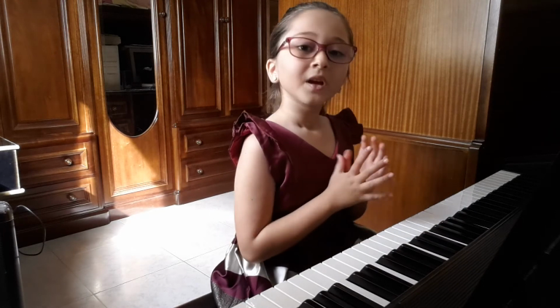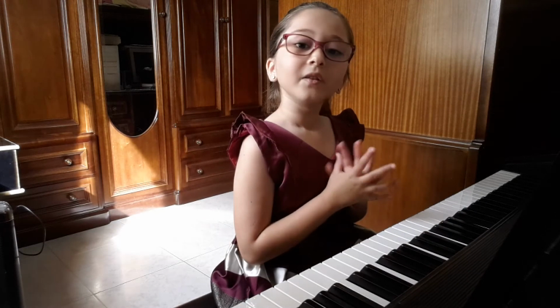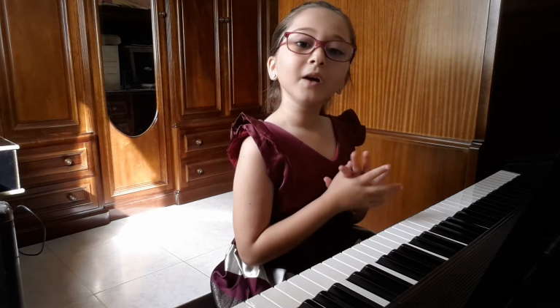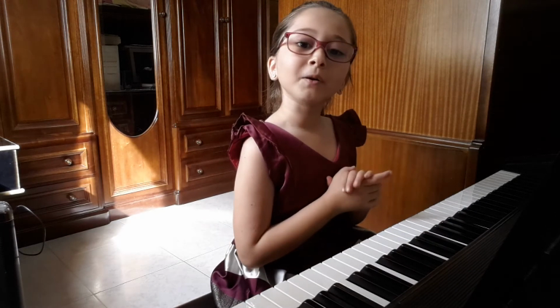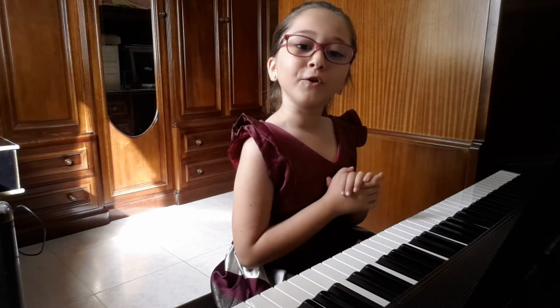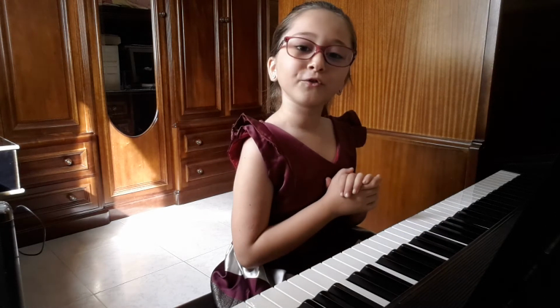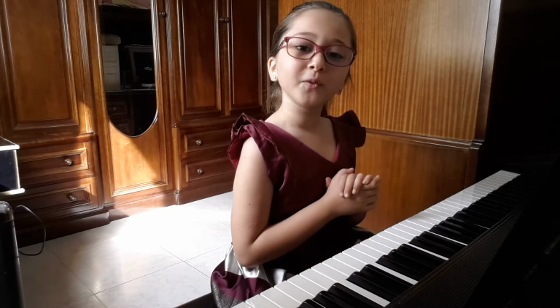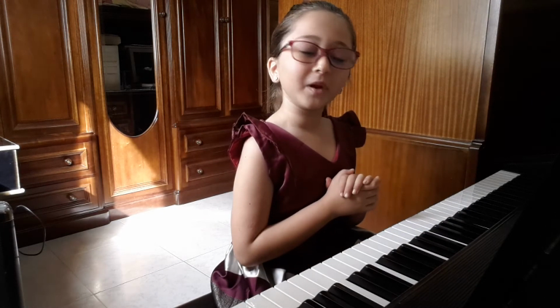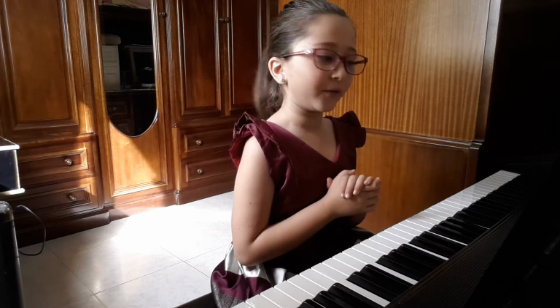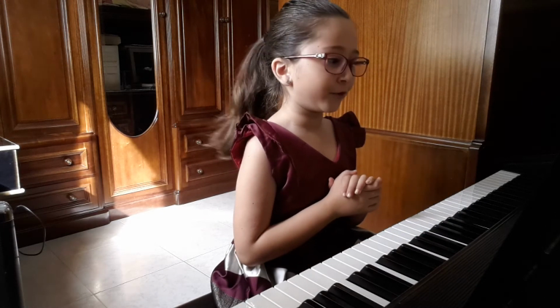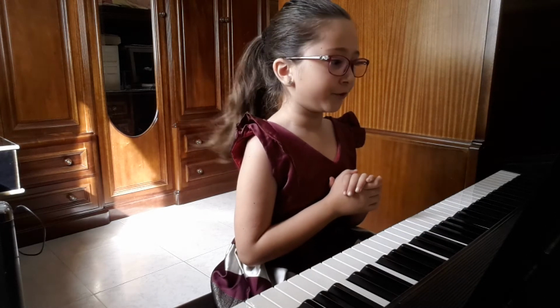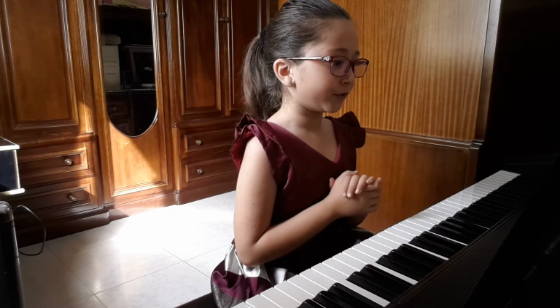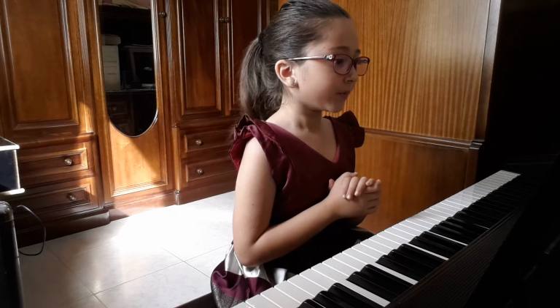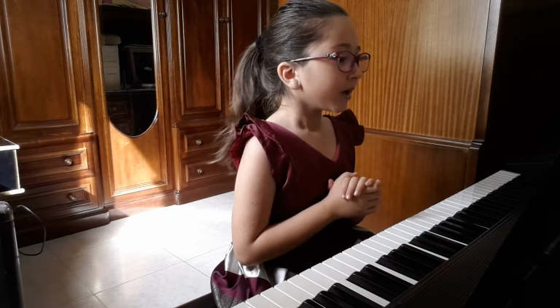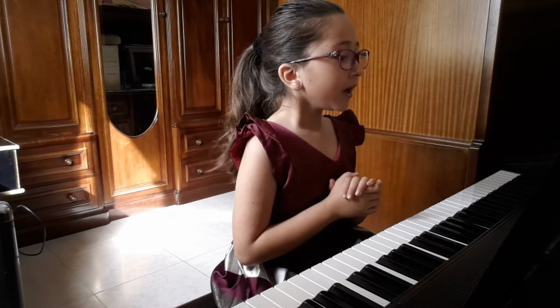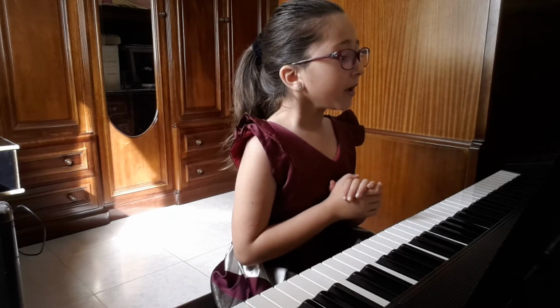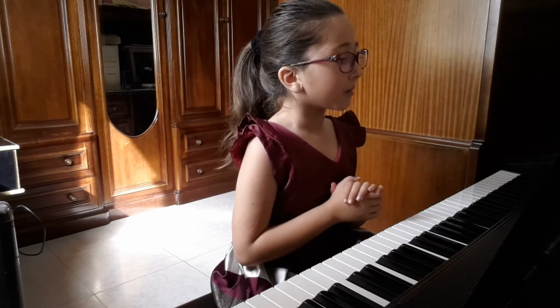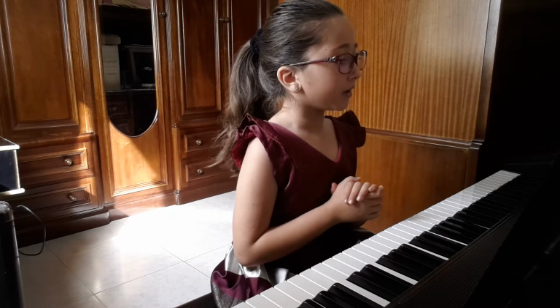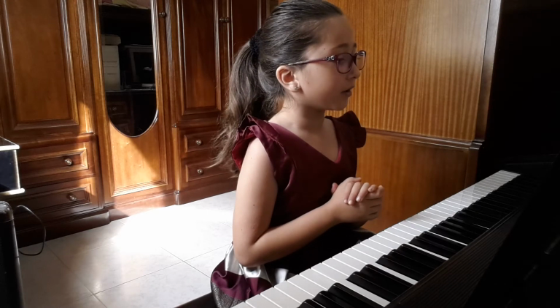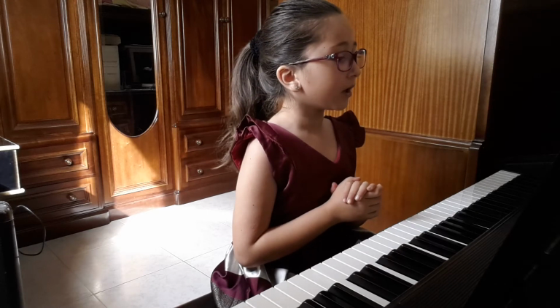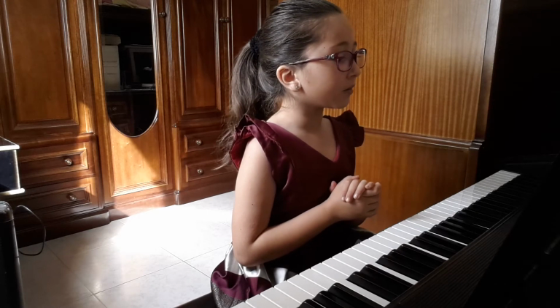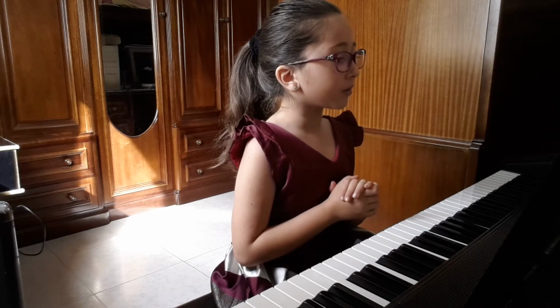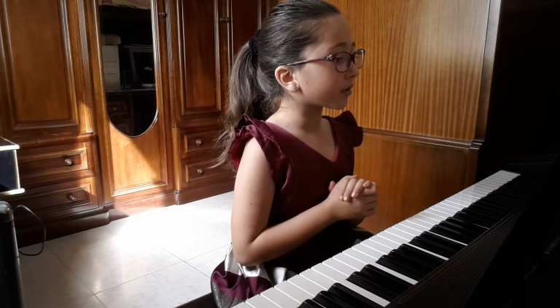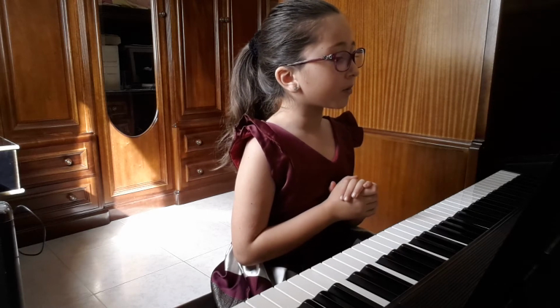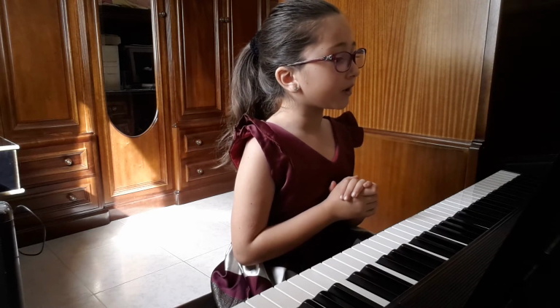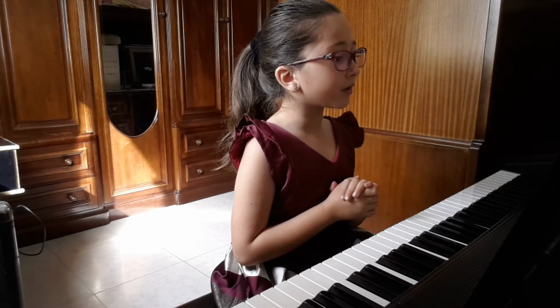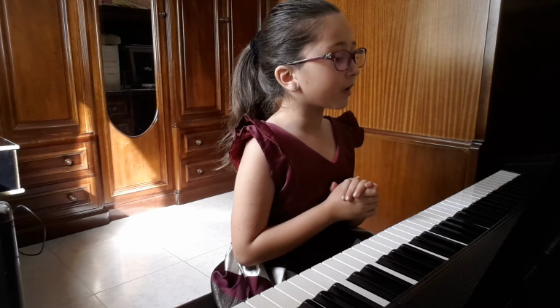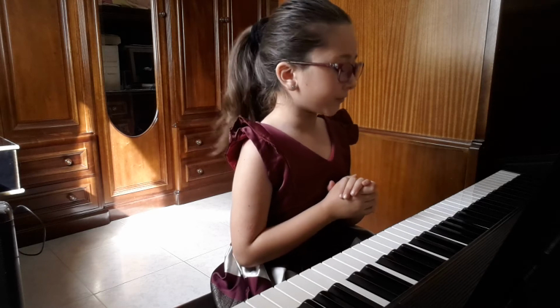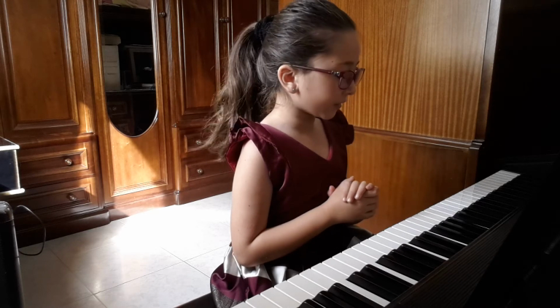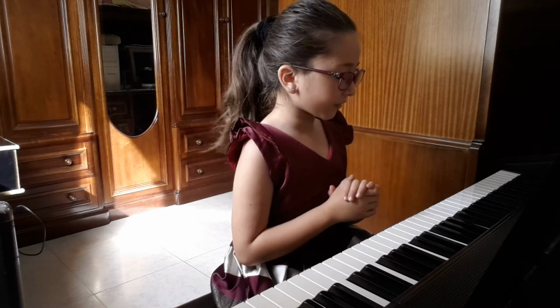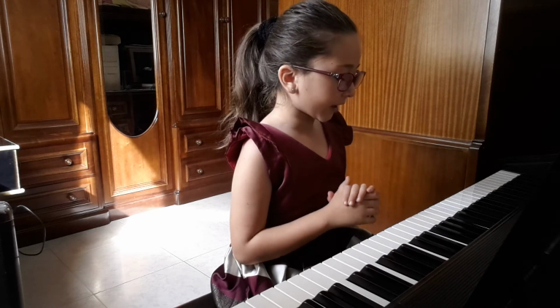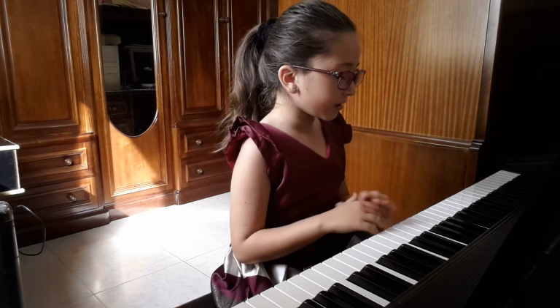Now I'm going to play for you A minor harmonic minor right hand scale.